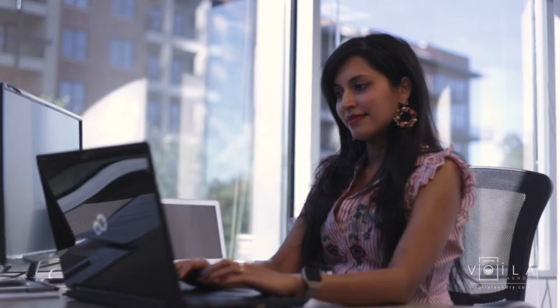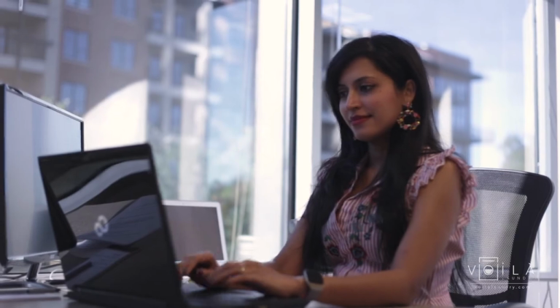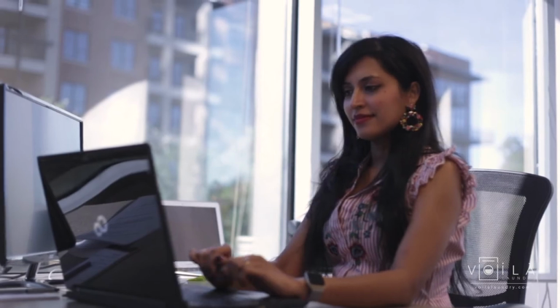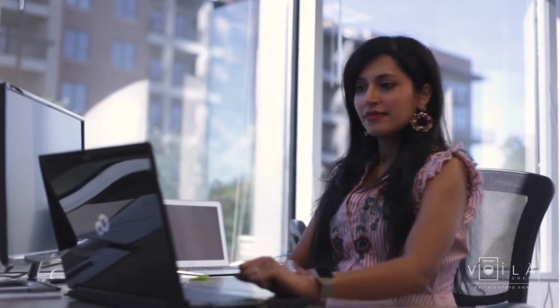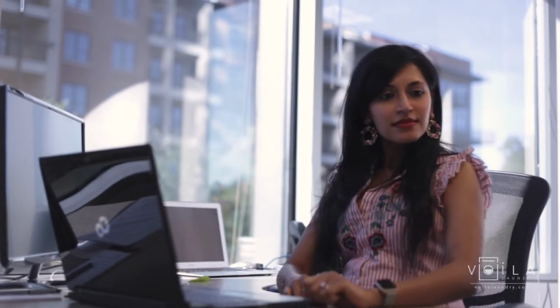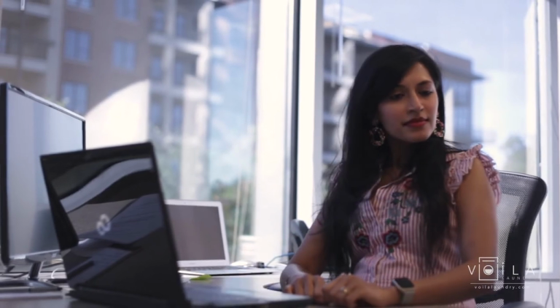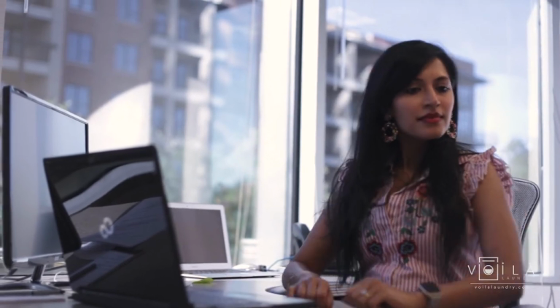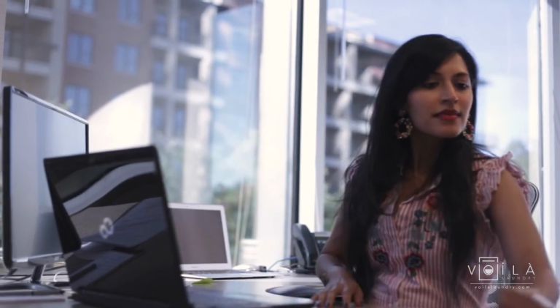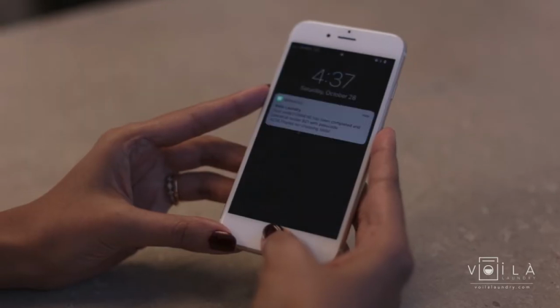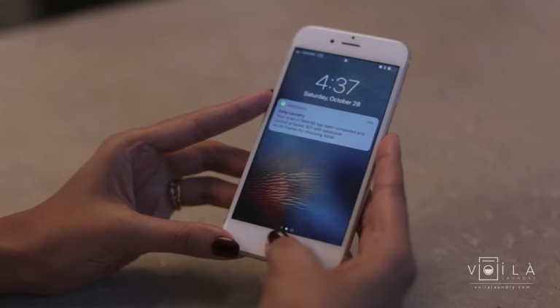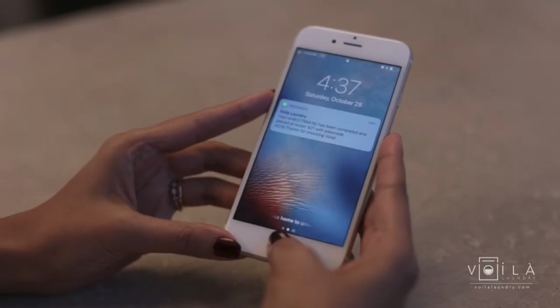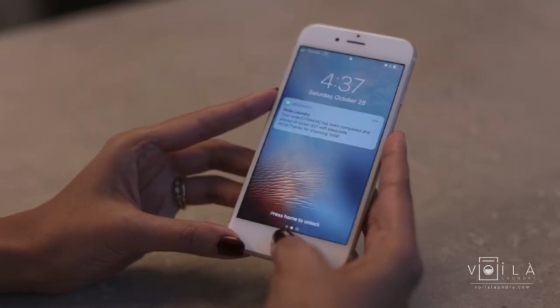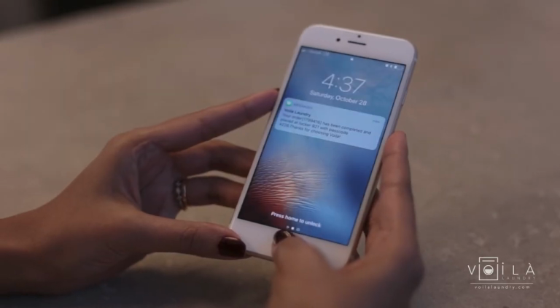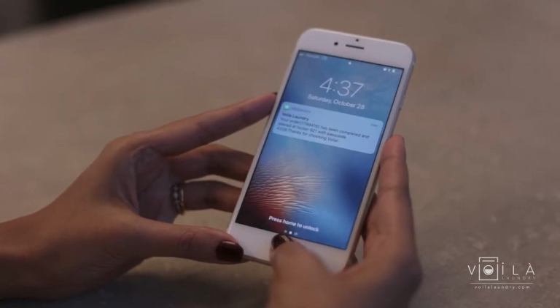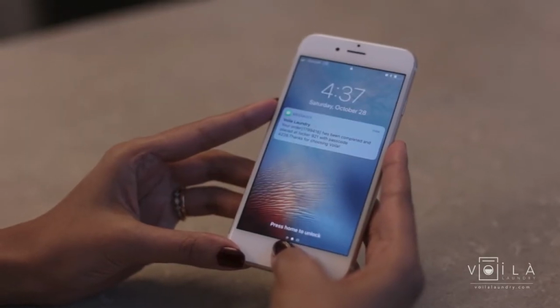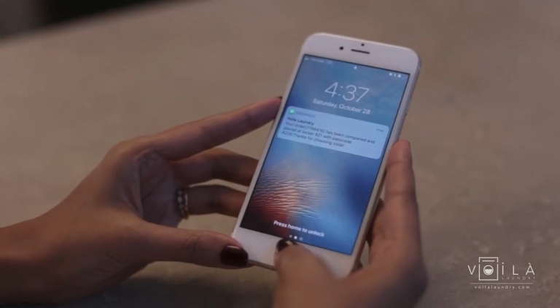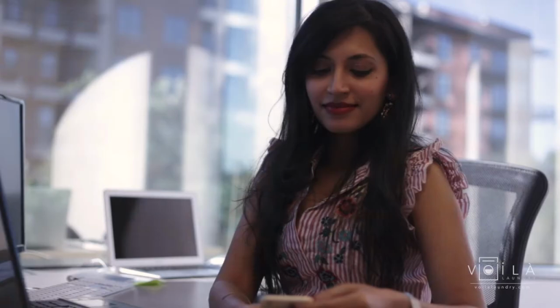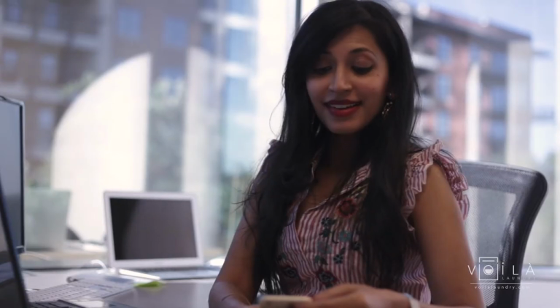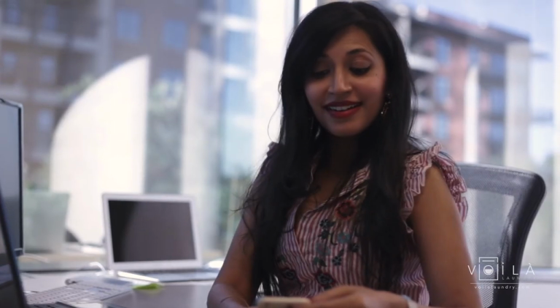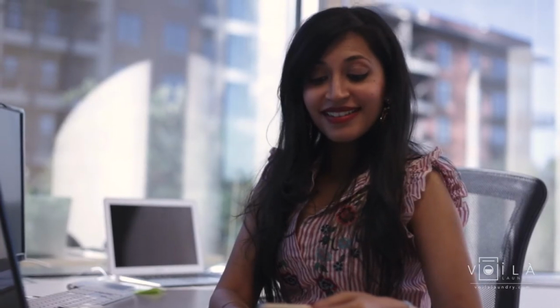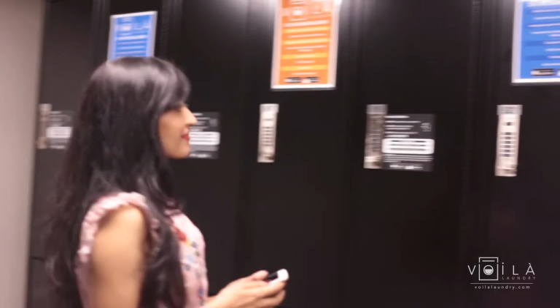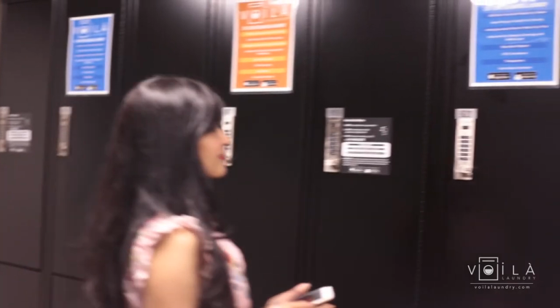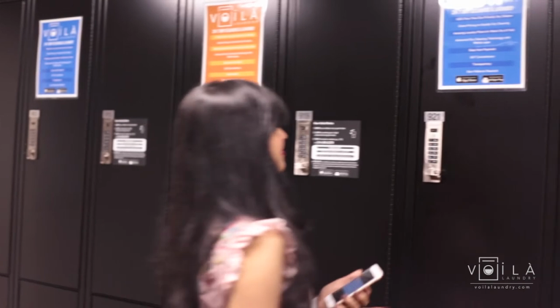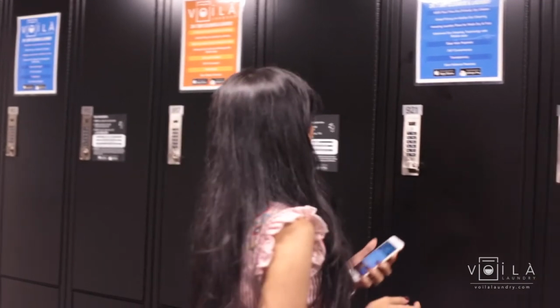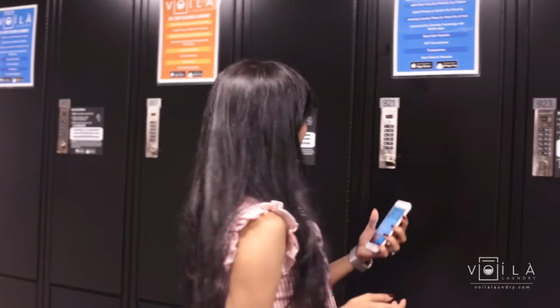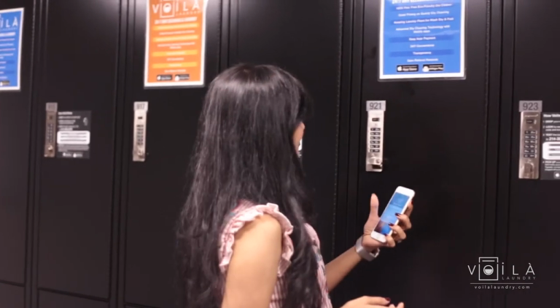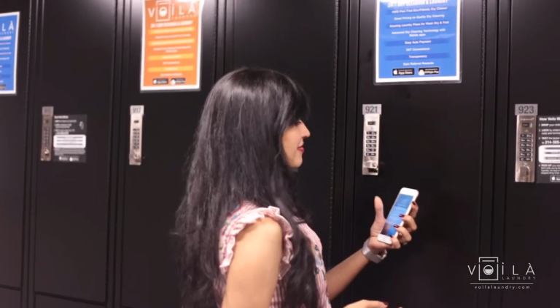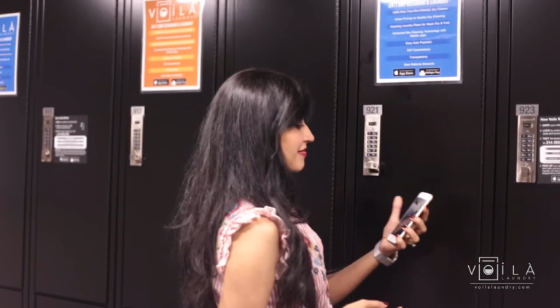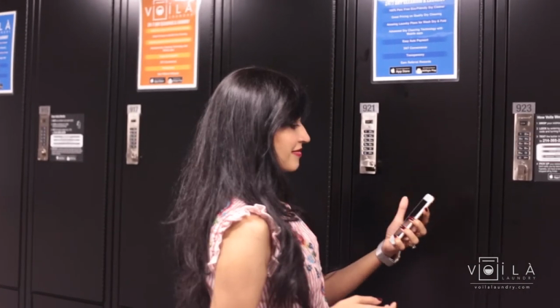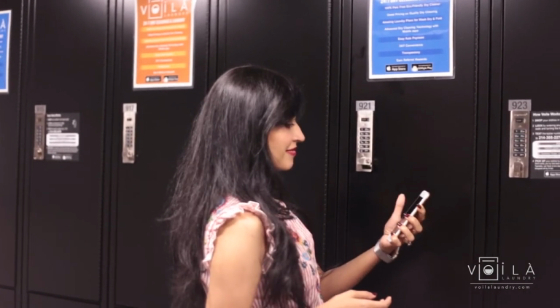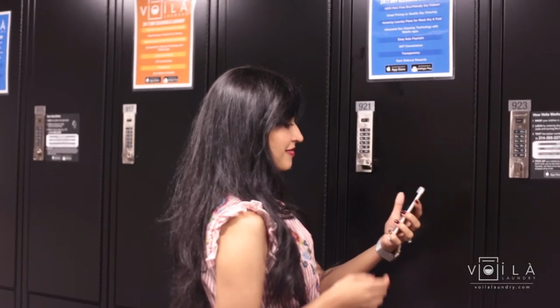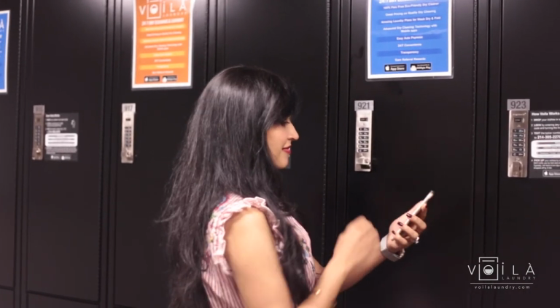When everything is clean, which is usually the next day, you will get a text or an email with the new locker number and code to be reunited with your clothes.